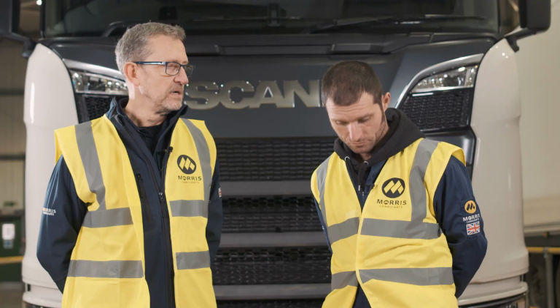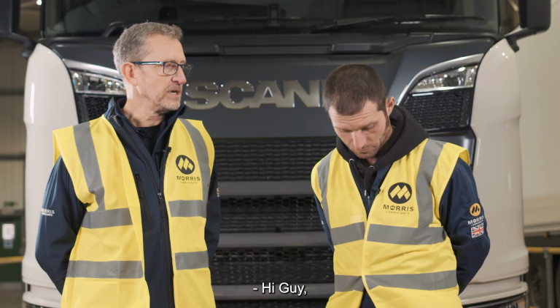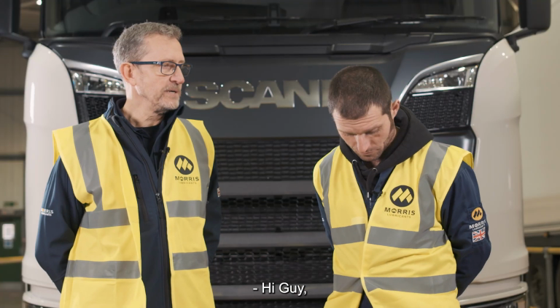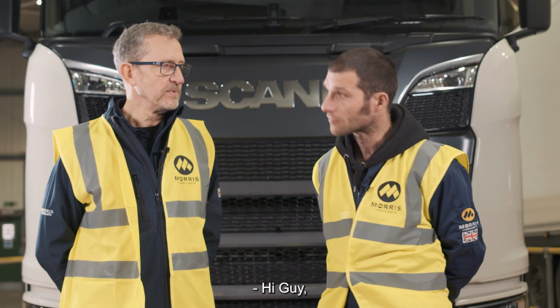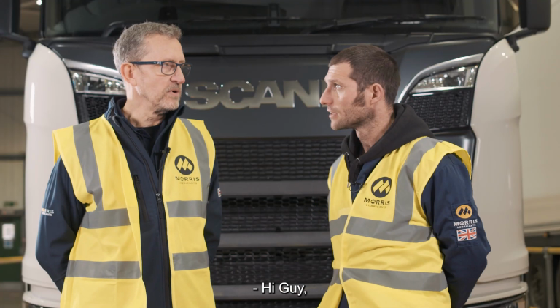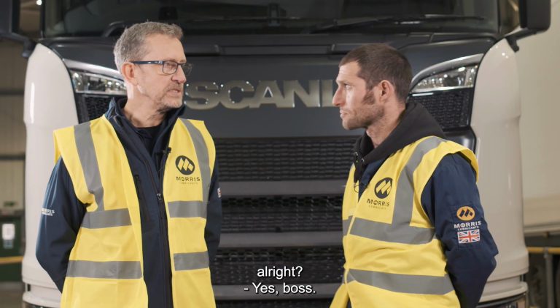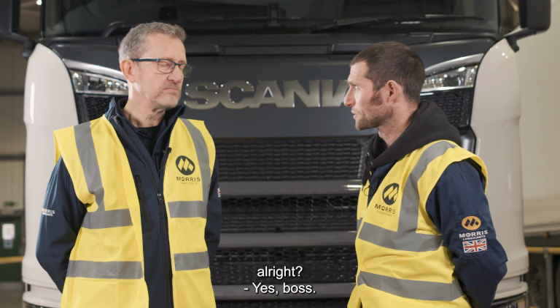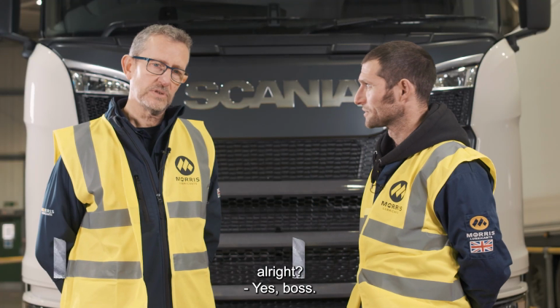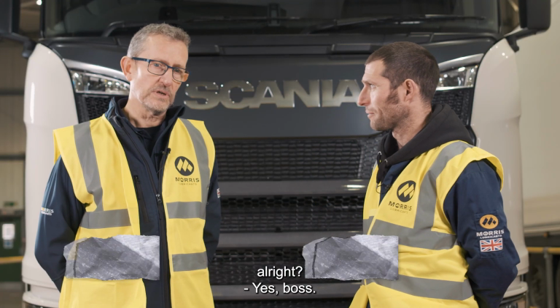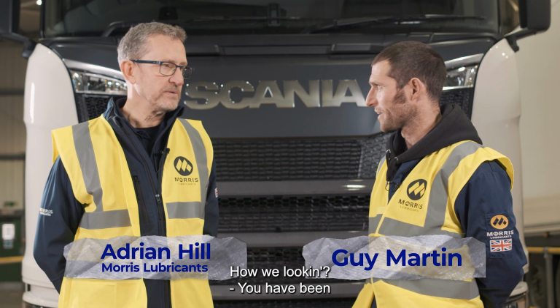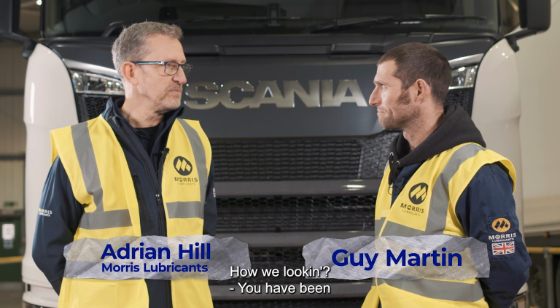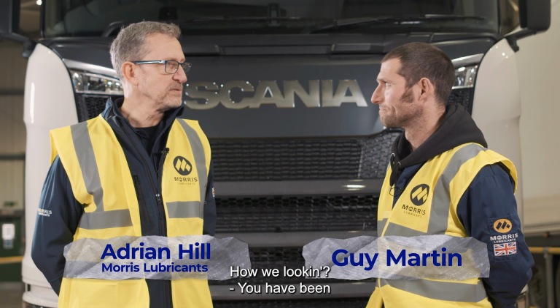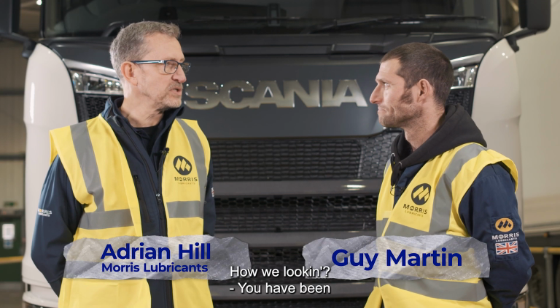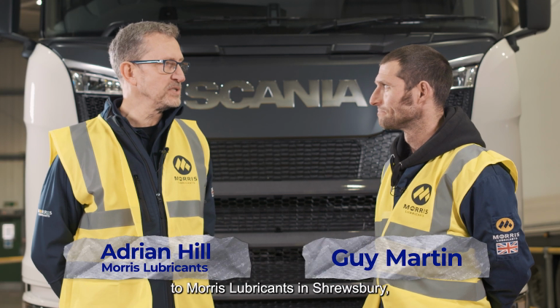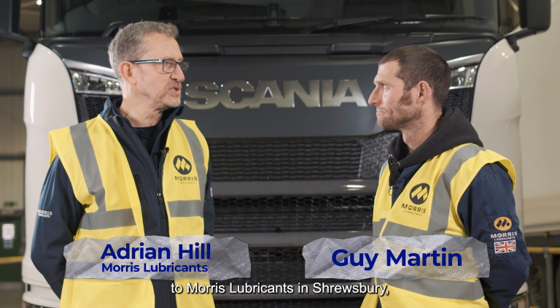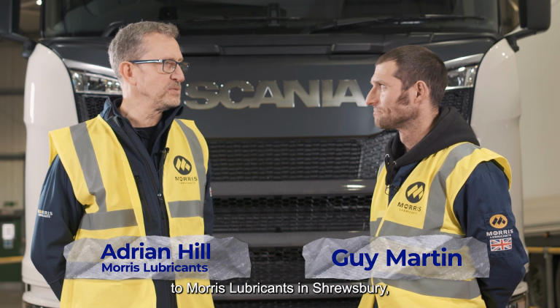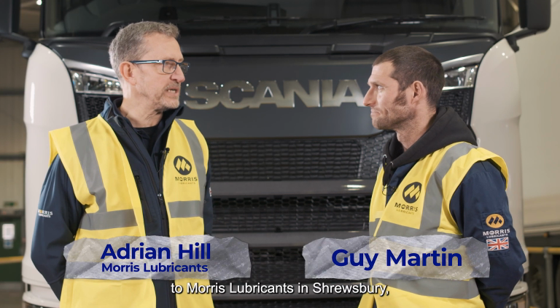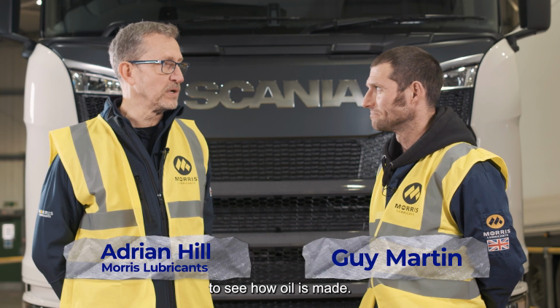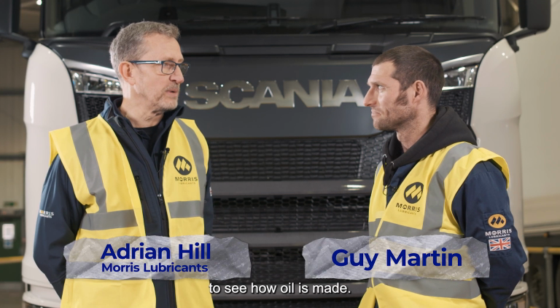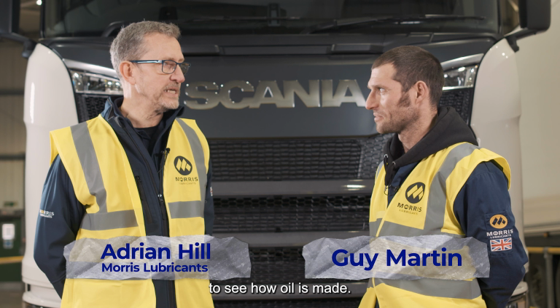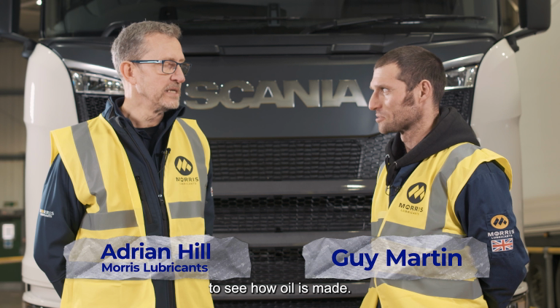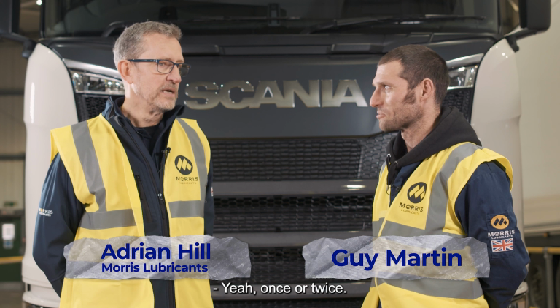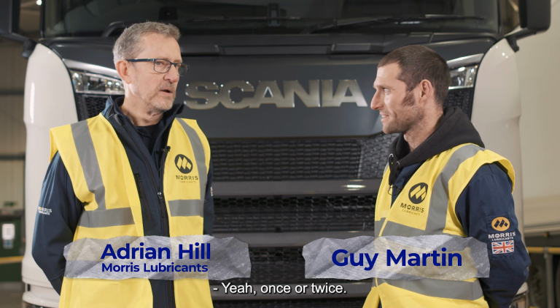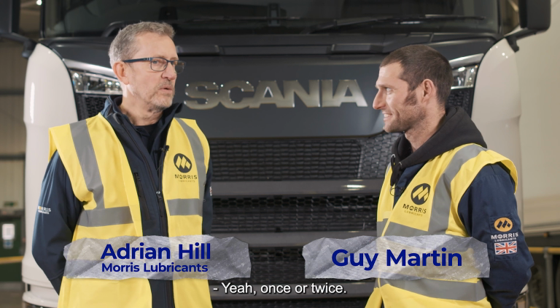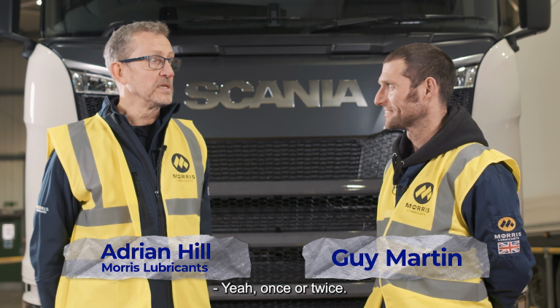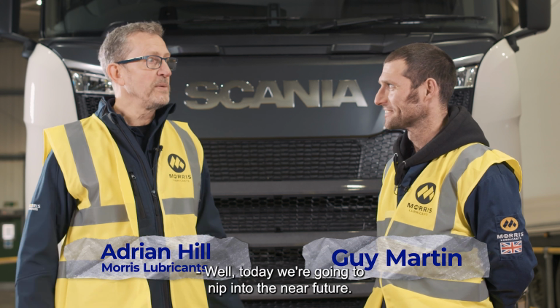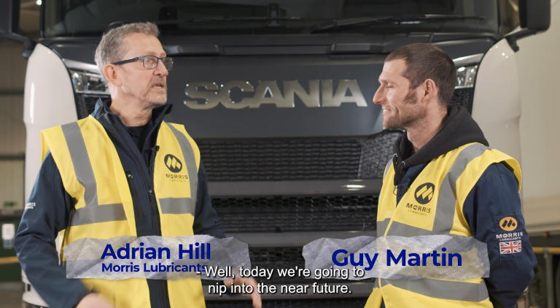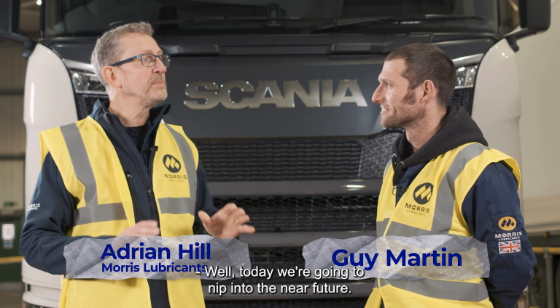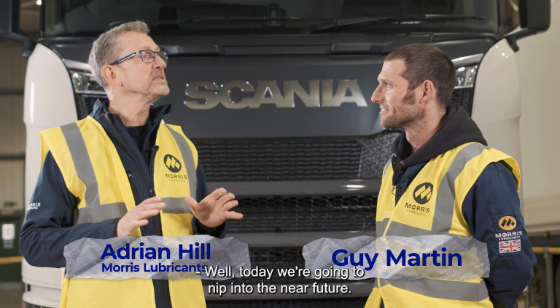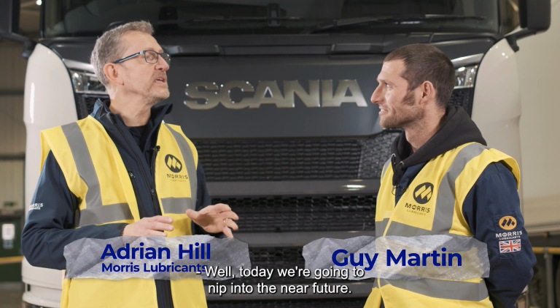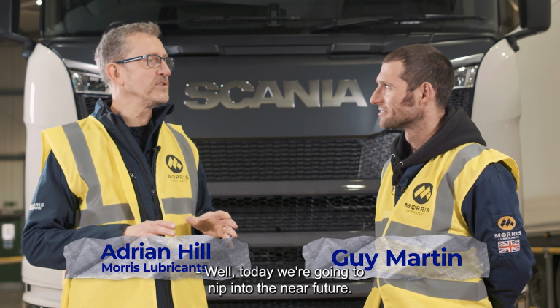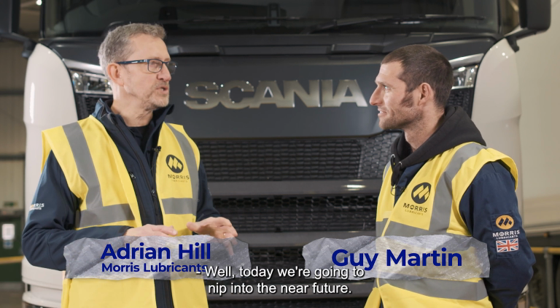Hi Guy, how are we looking? You've been to Morris Lubricants before, once or twice. Well today we're going to nip into the near future.